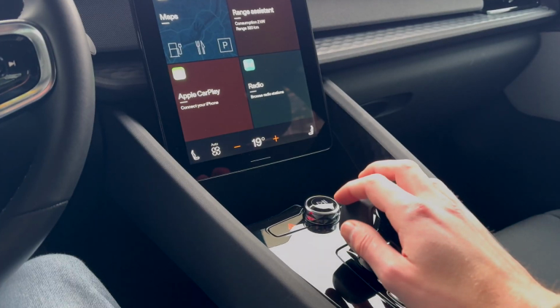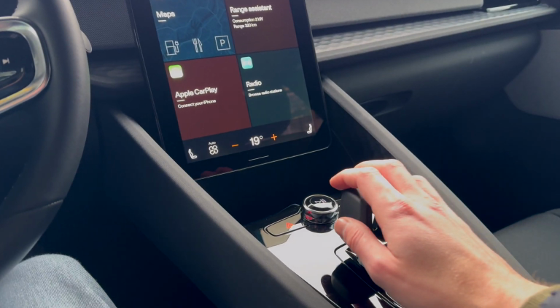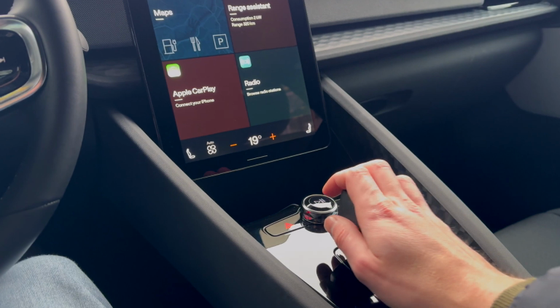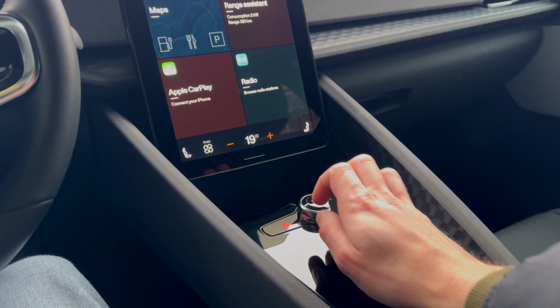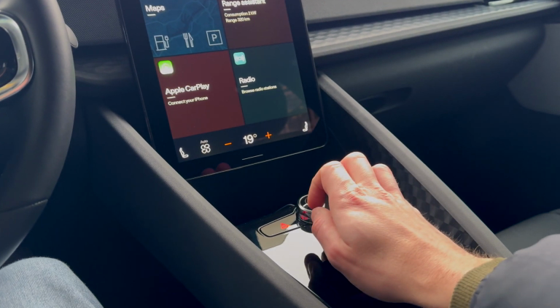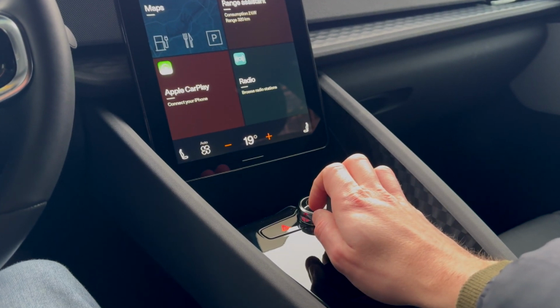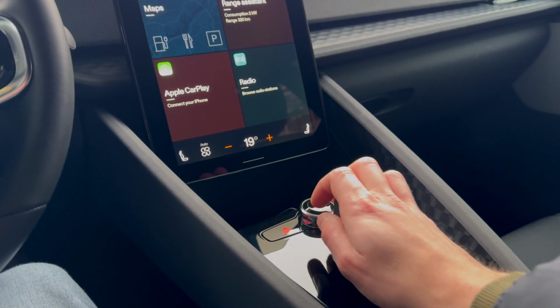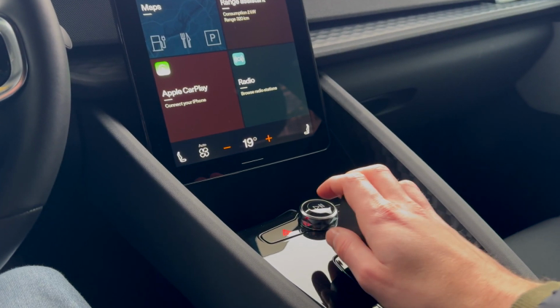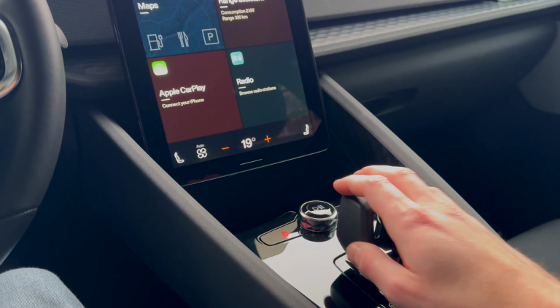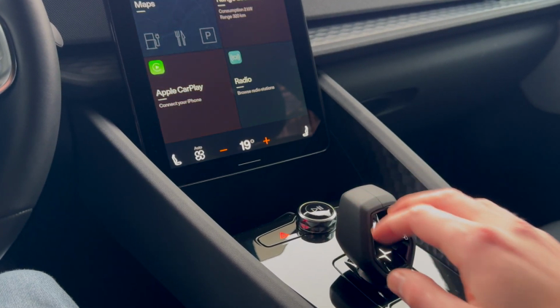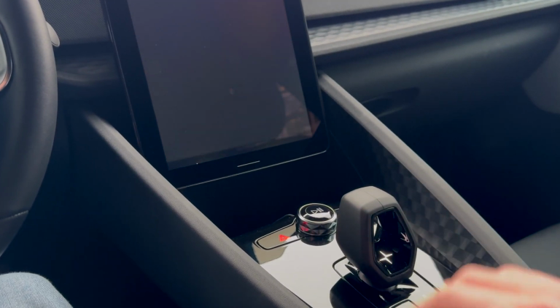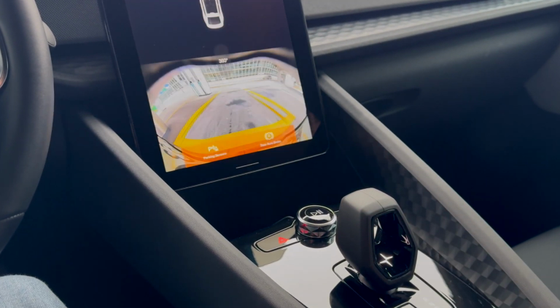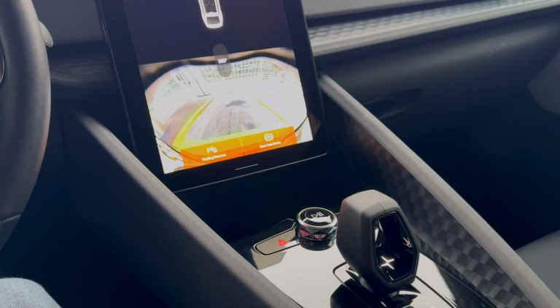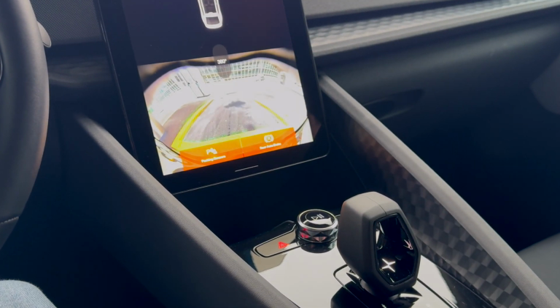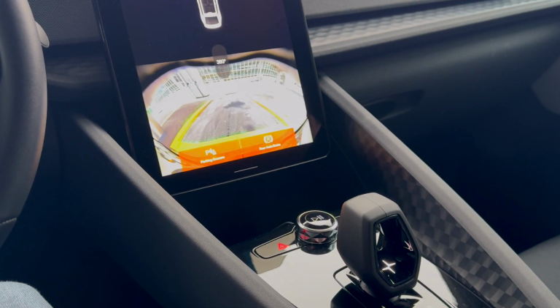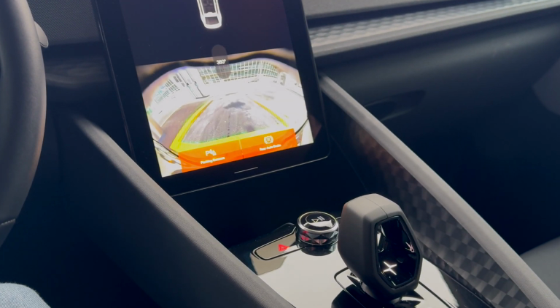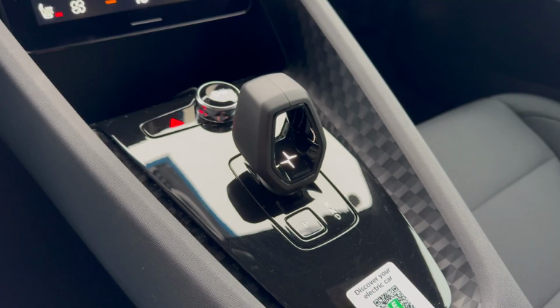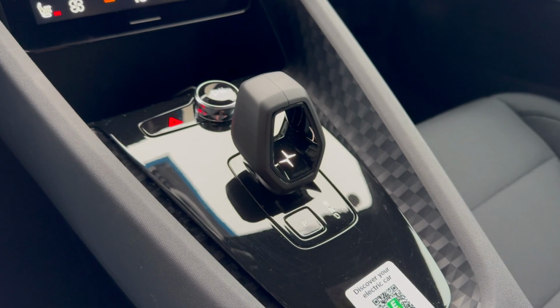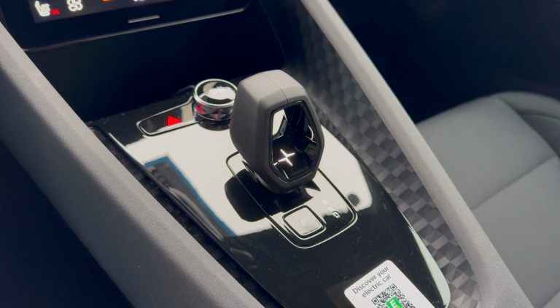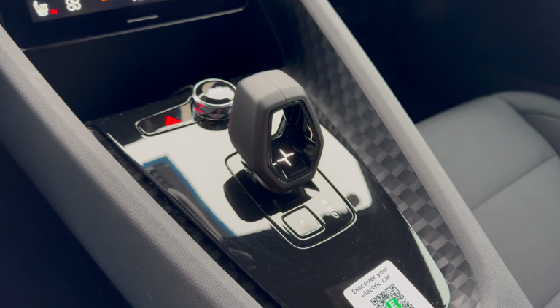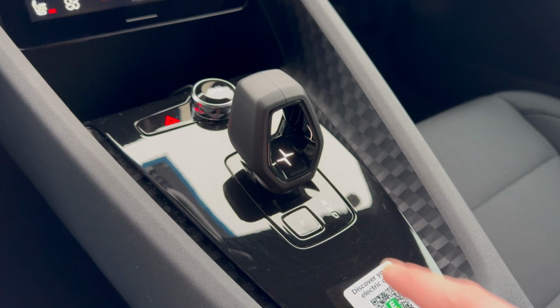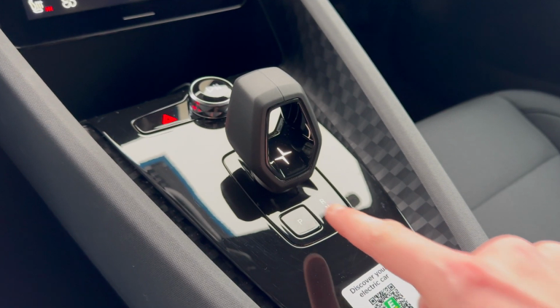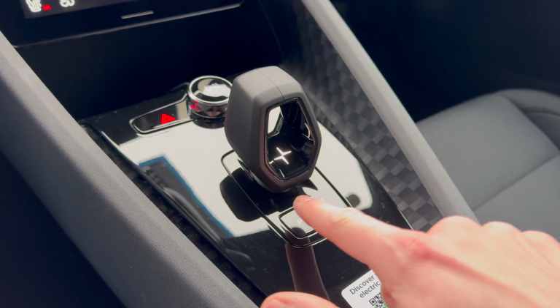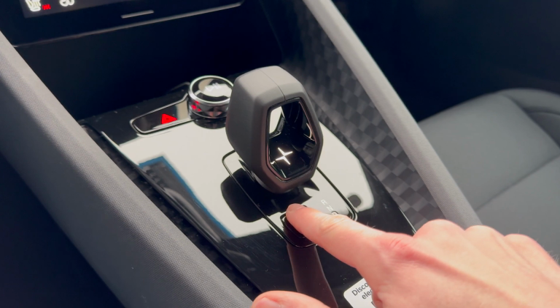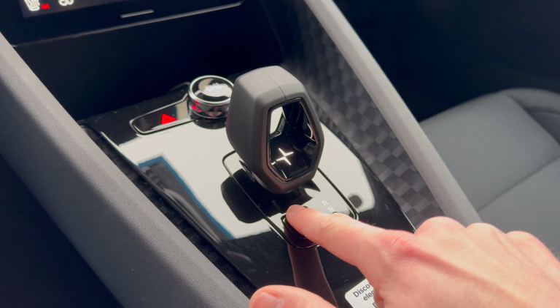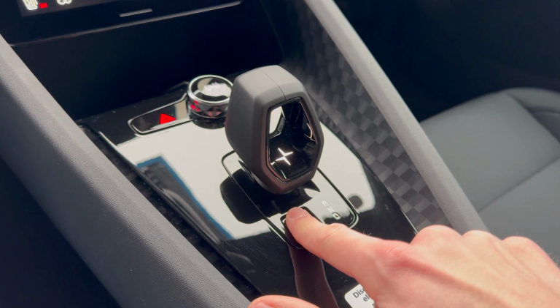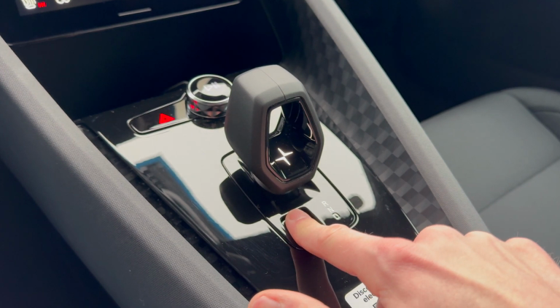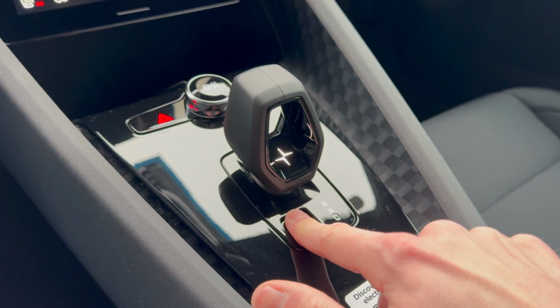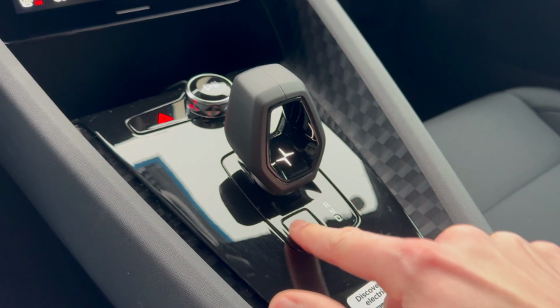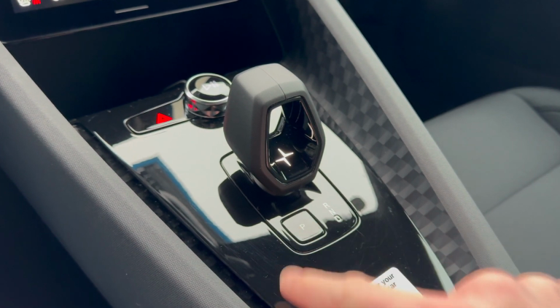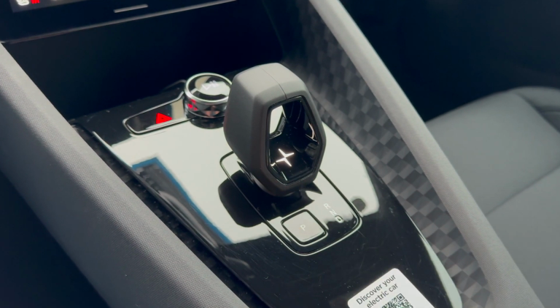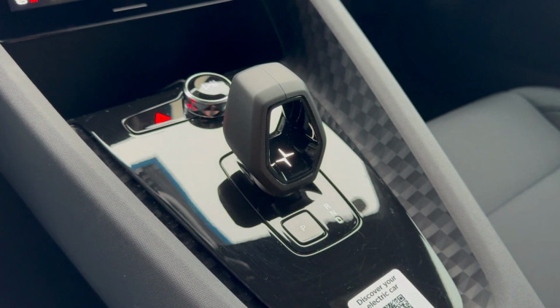For reverse, turn the selector forward. To shift into park, press the button P. The handbrake engages automatically.